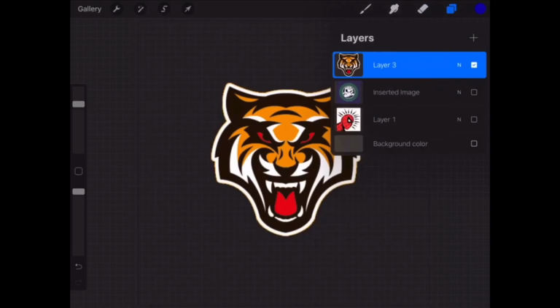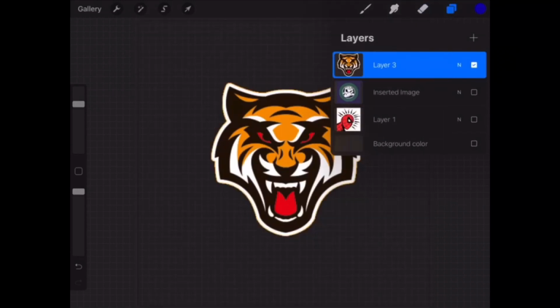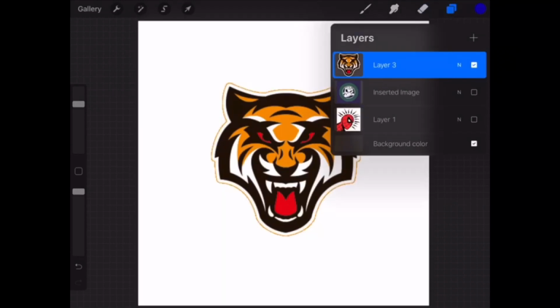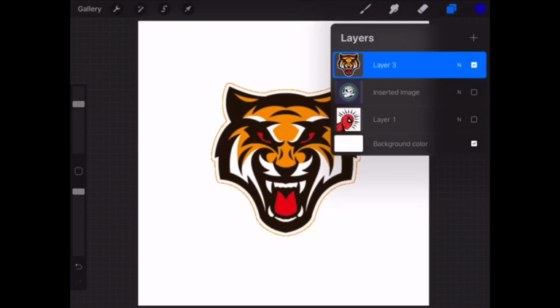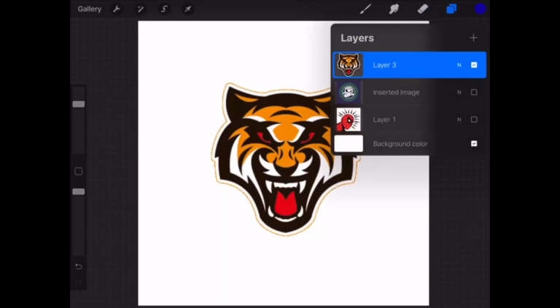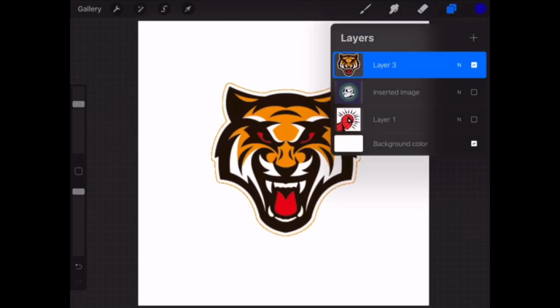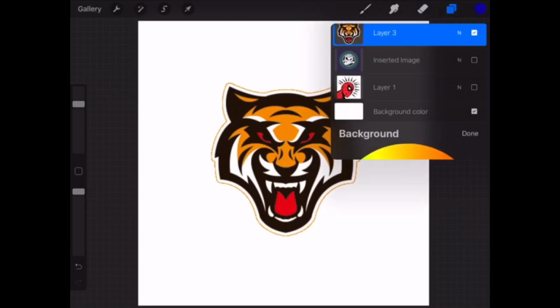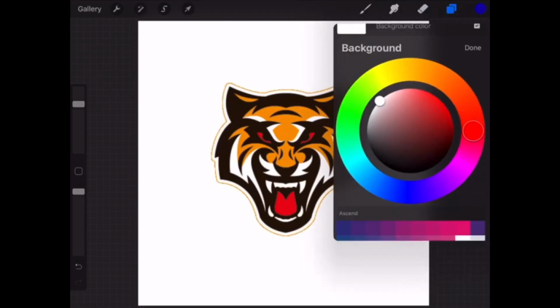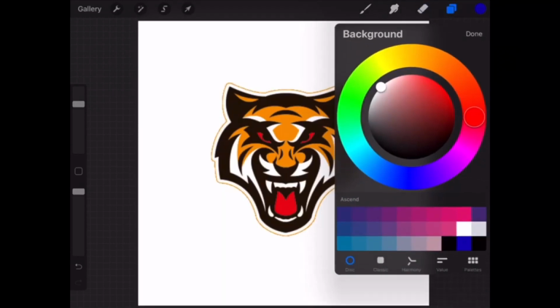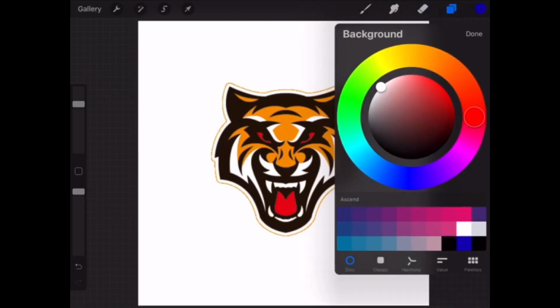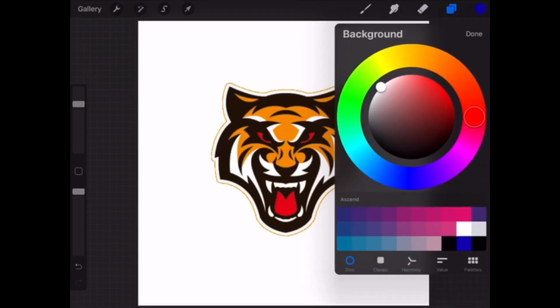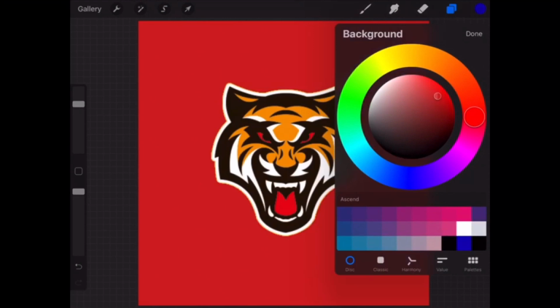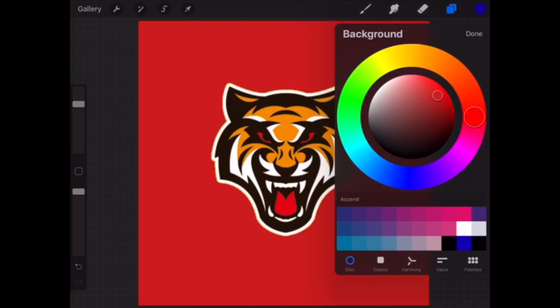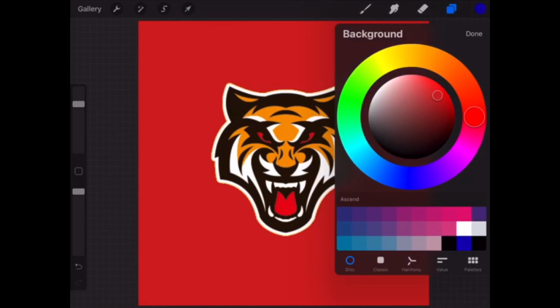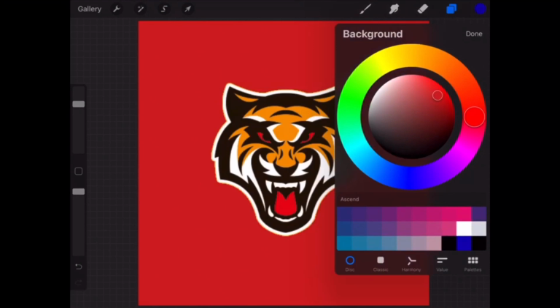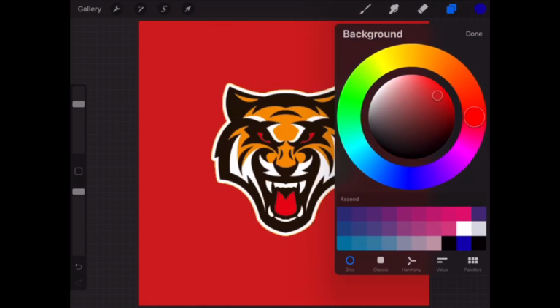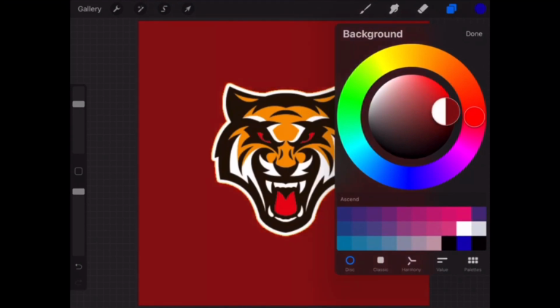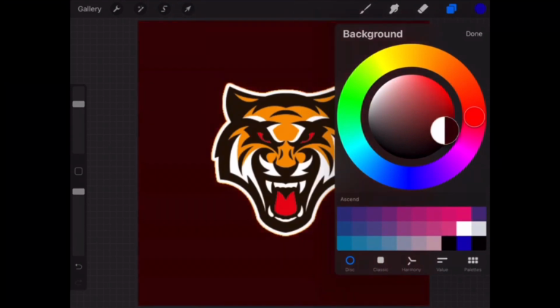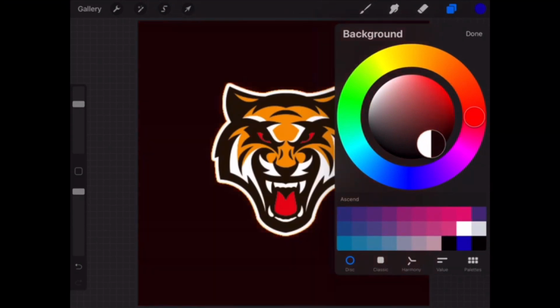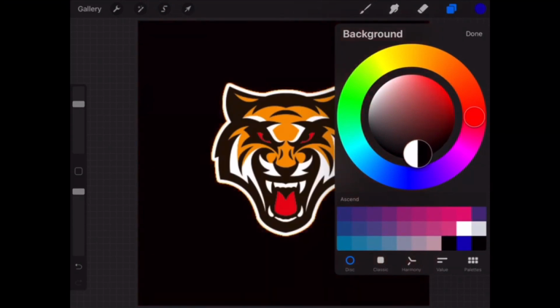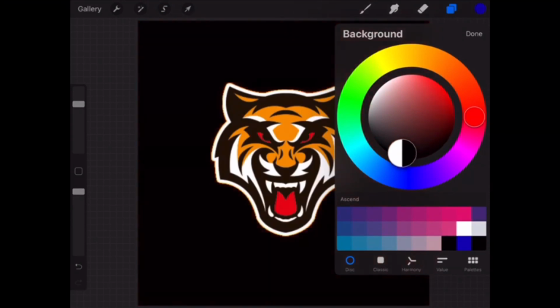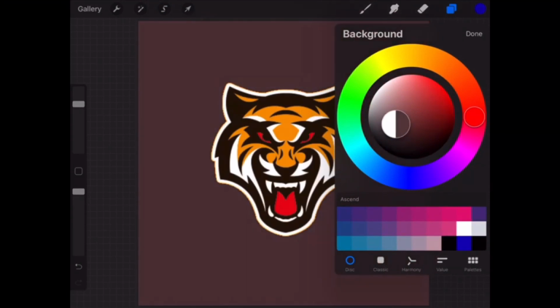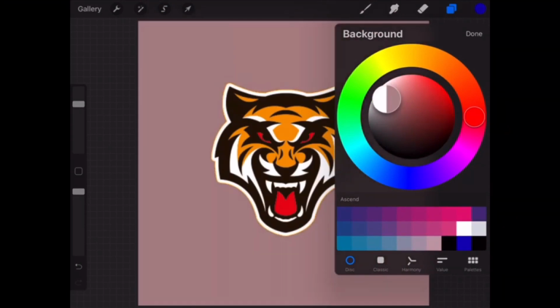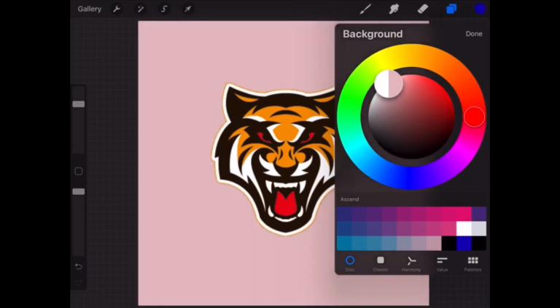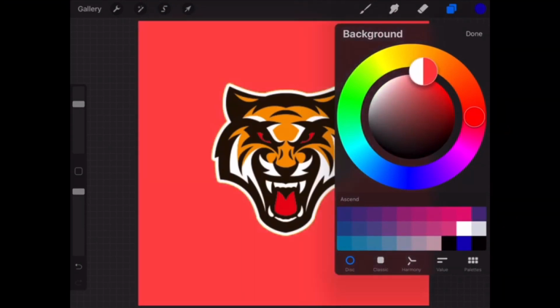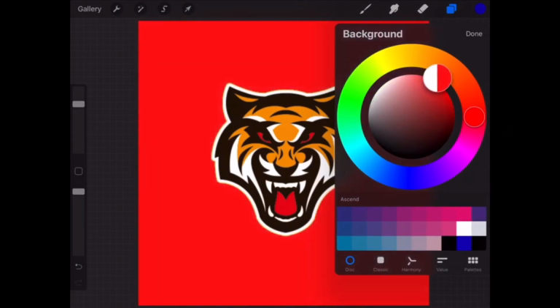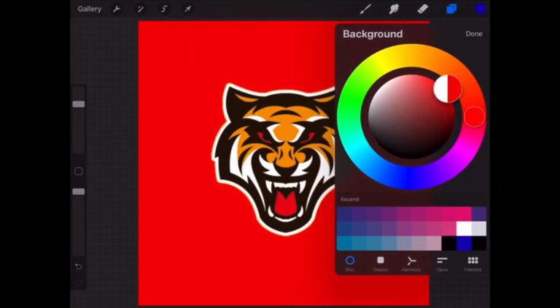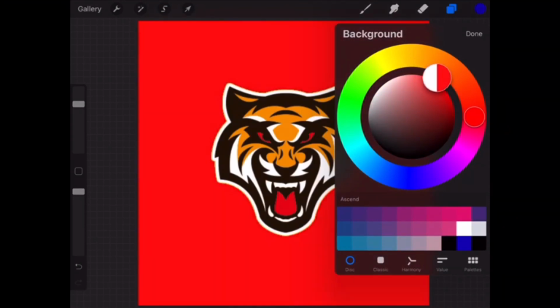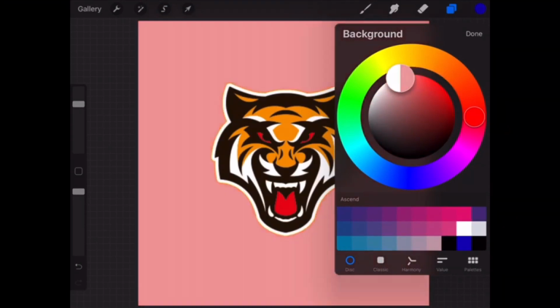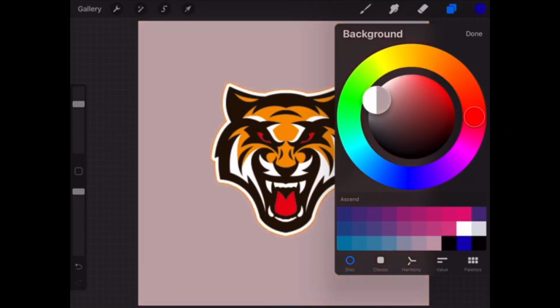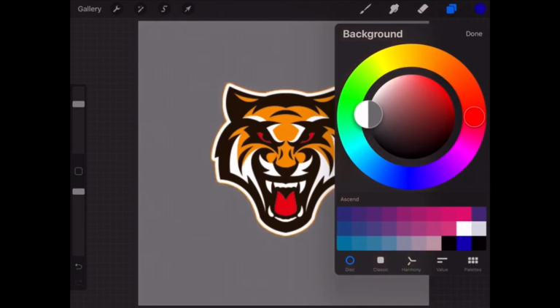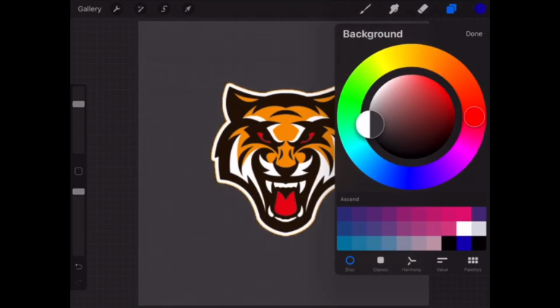It's transparent, white, red — just some different colors — and boom, you got yourself a transparent background.